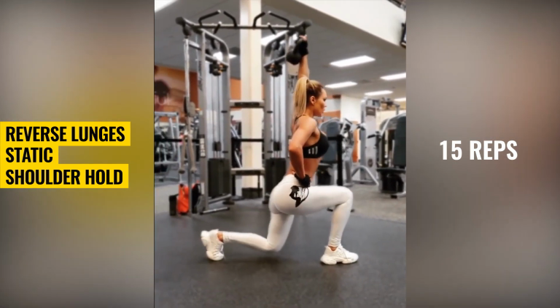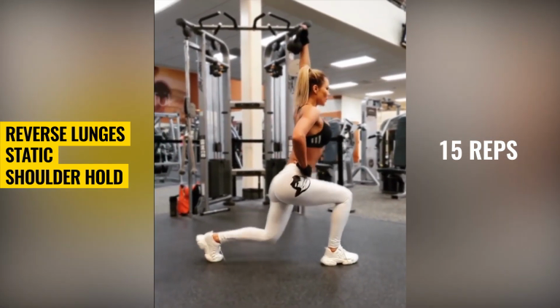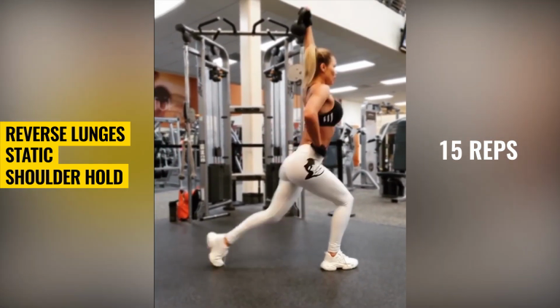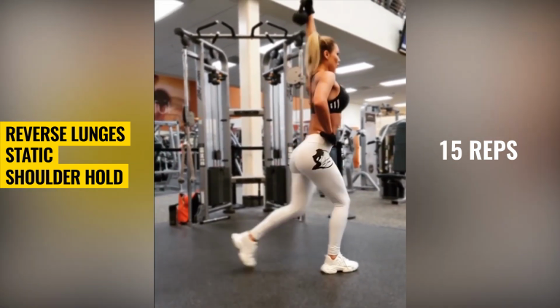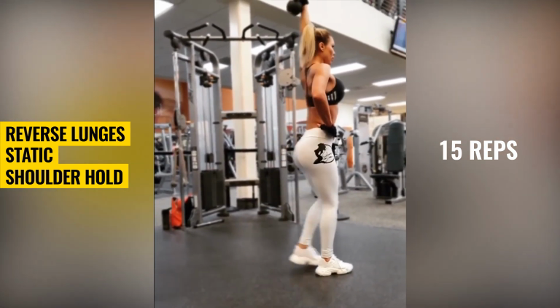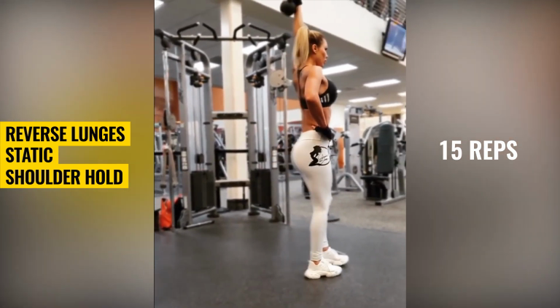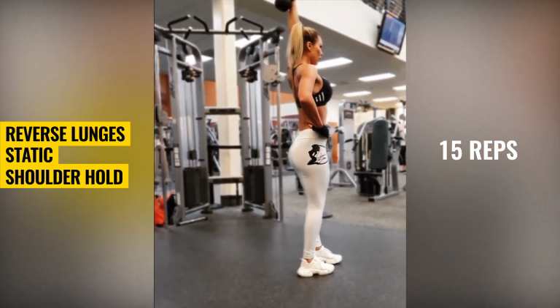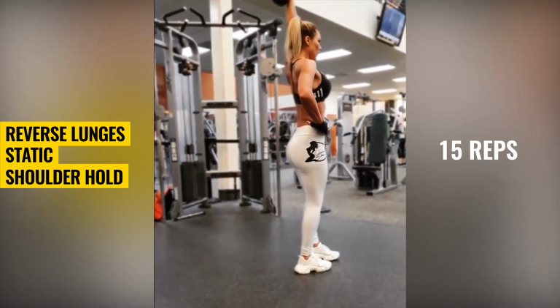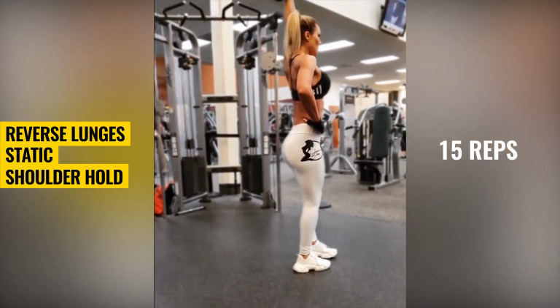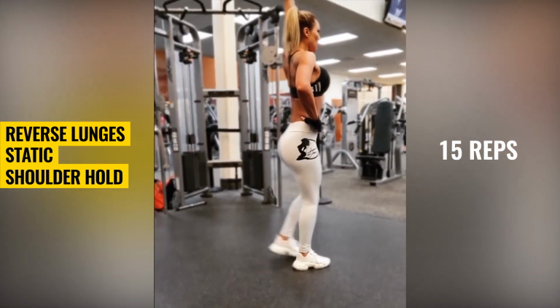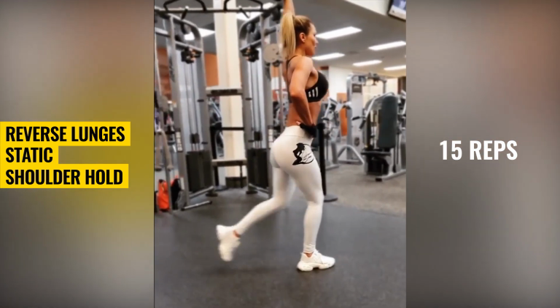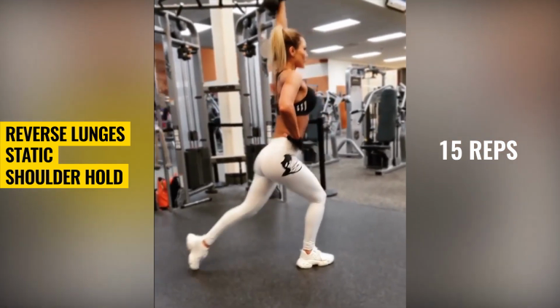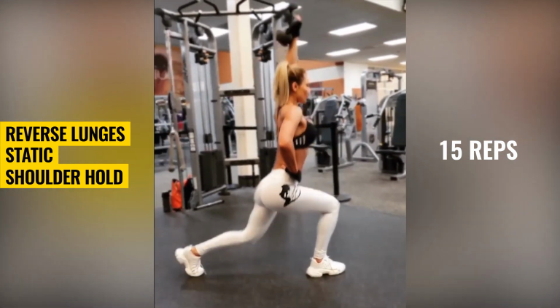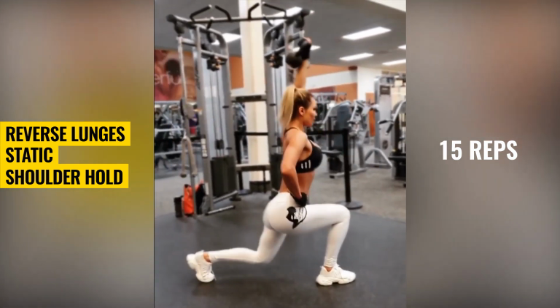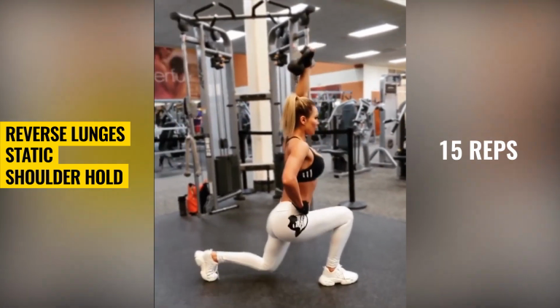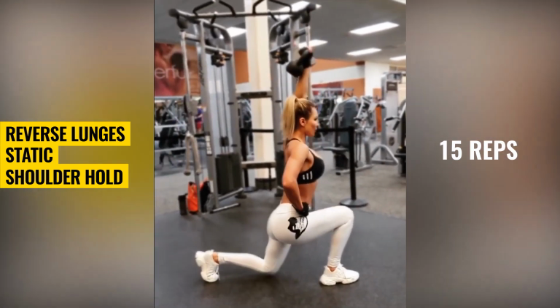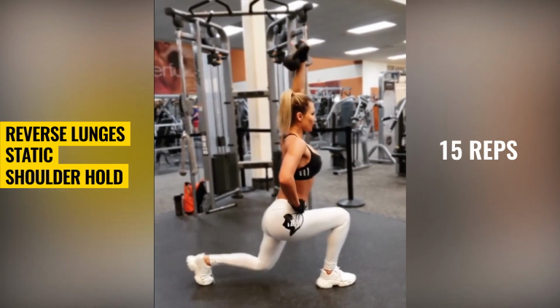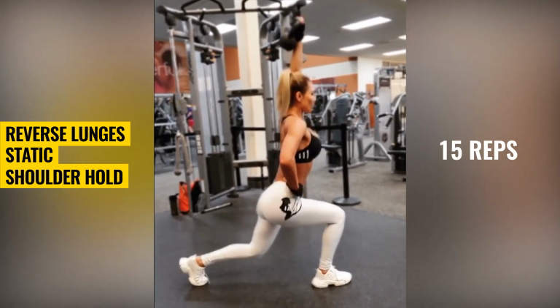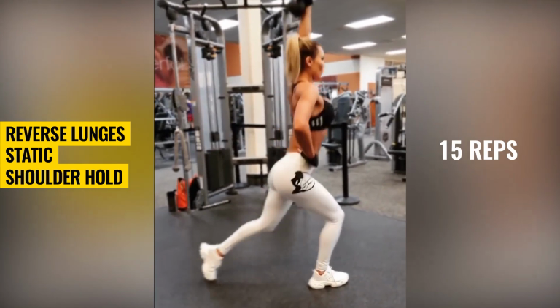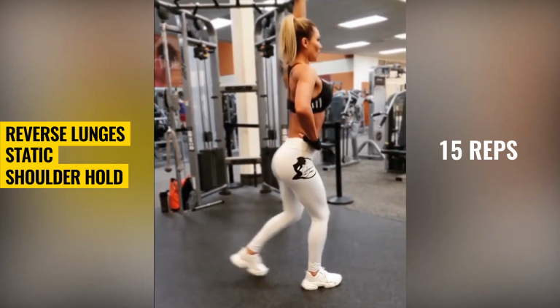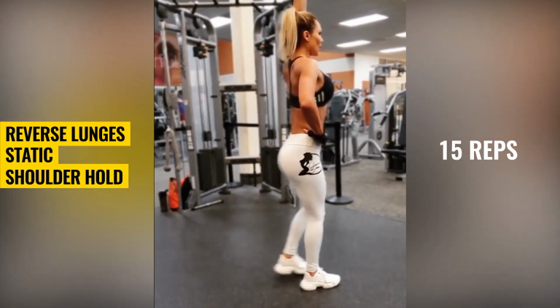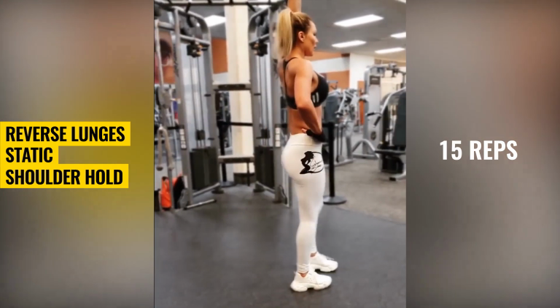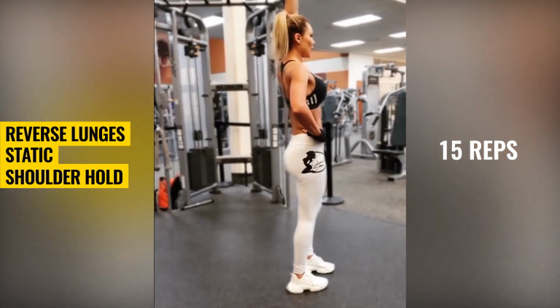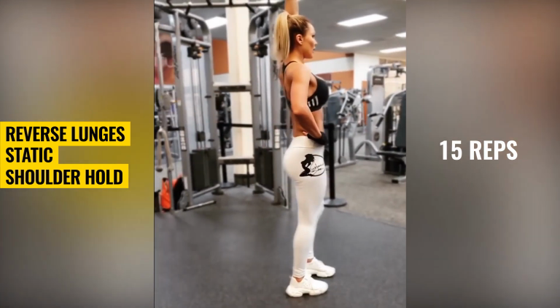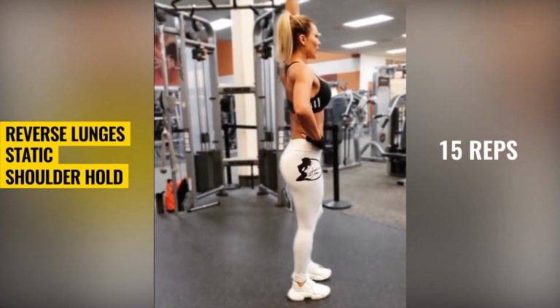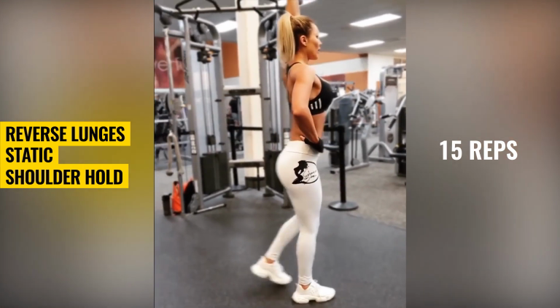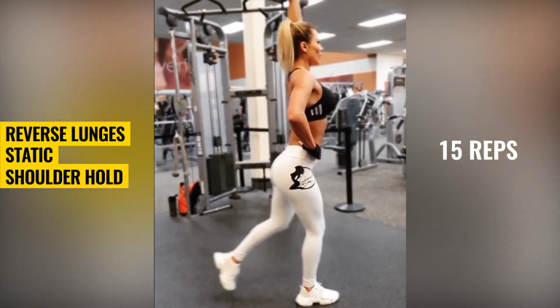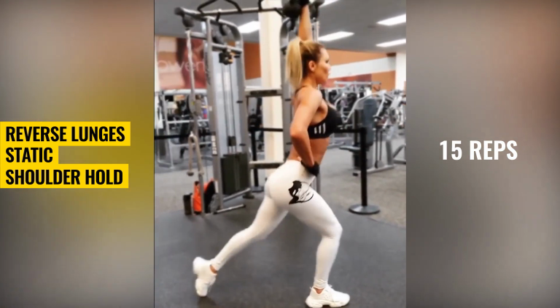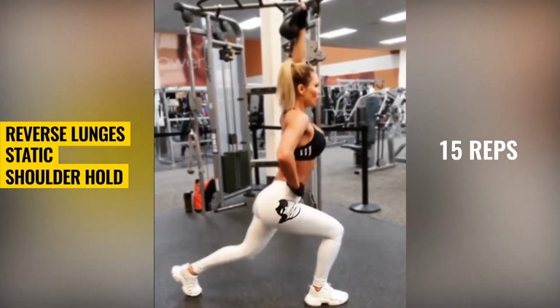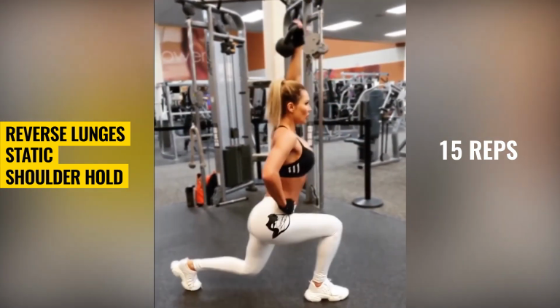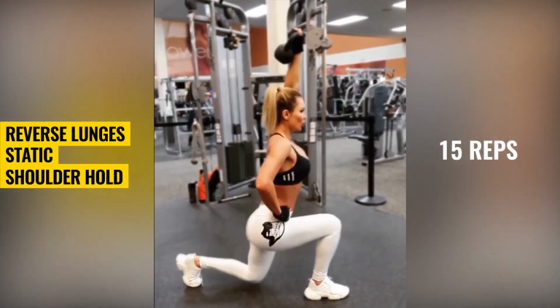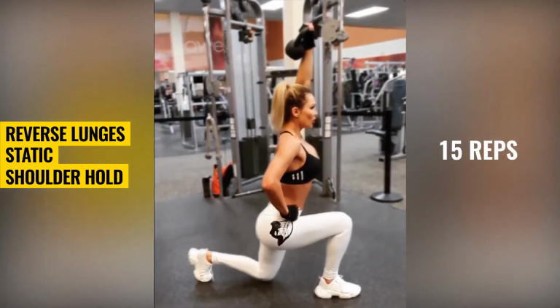Reverse lunges static shoulder hold. This exercise is perfect for burning calories.